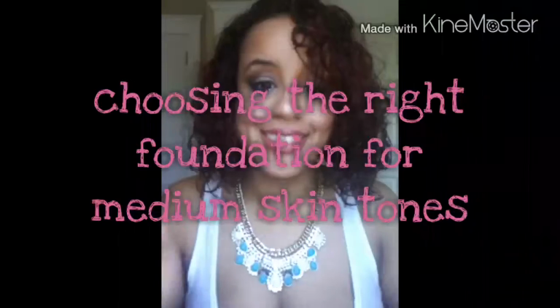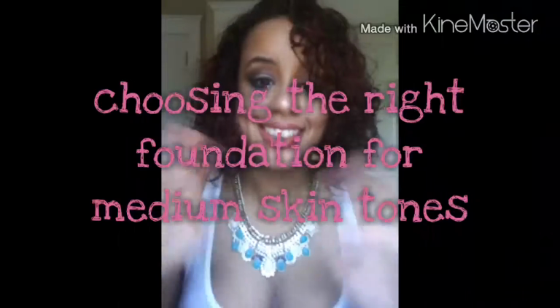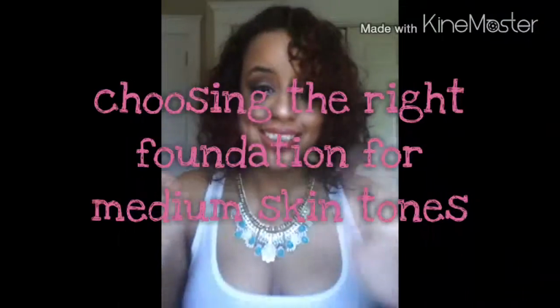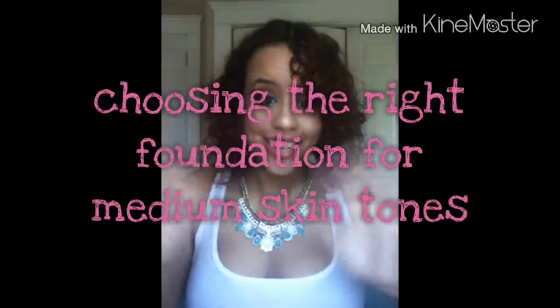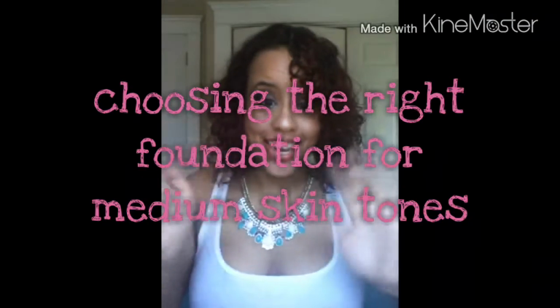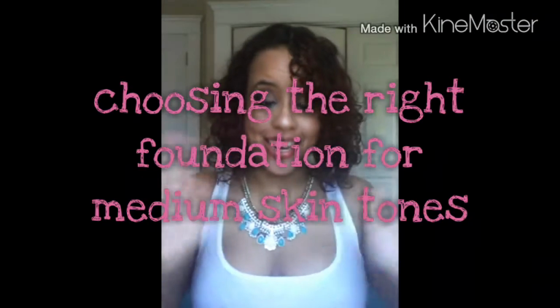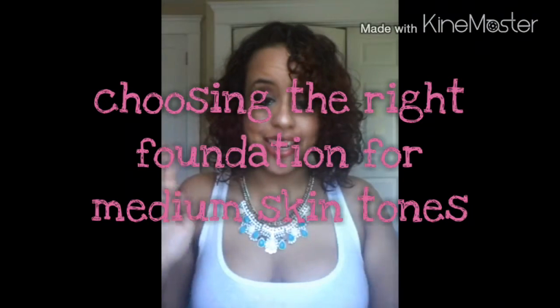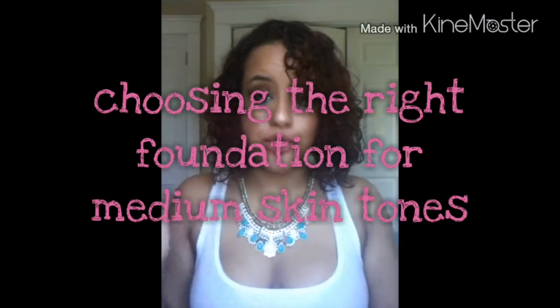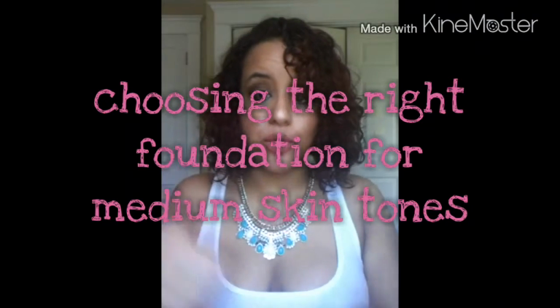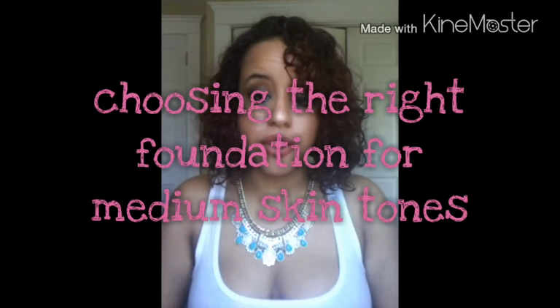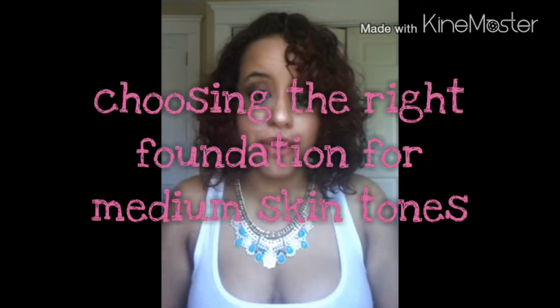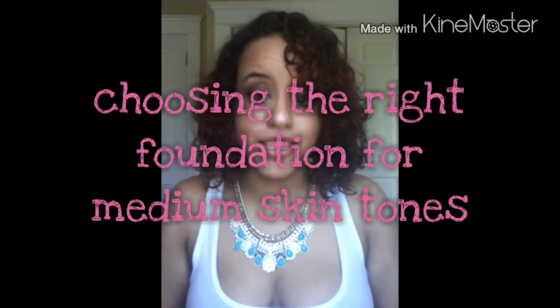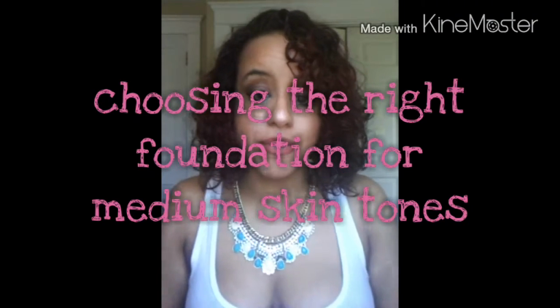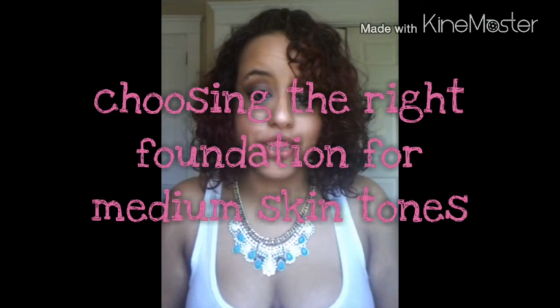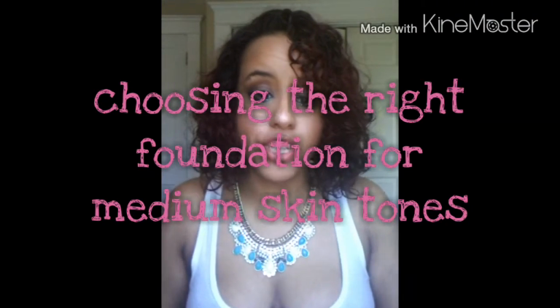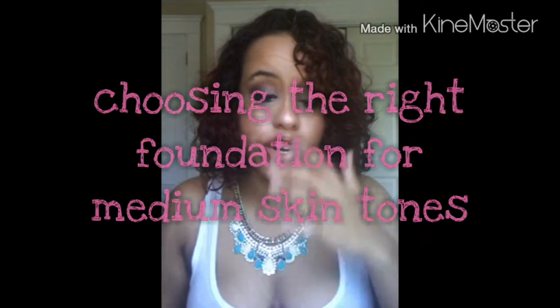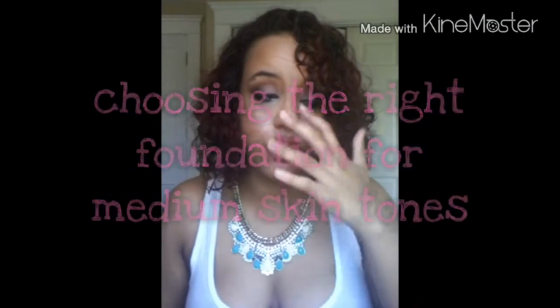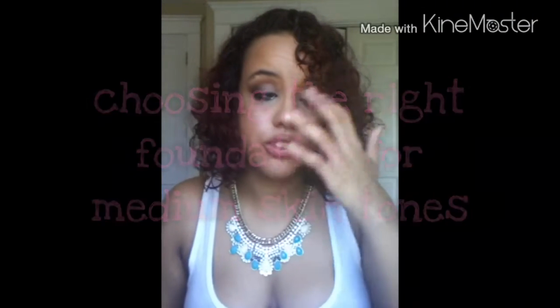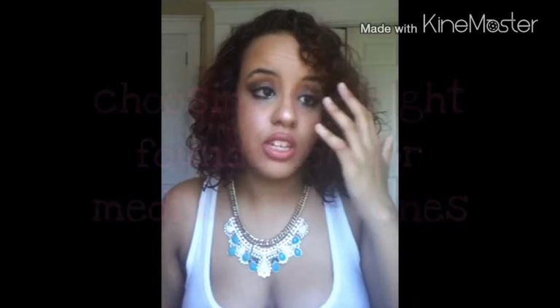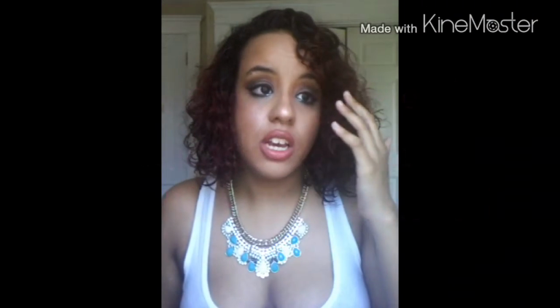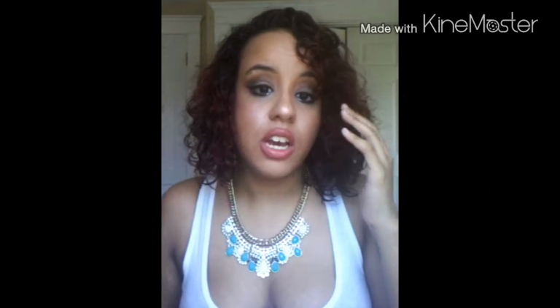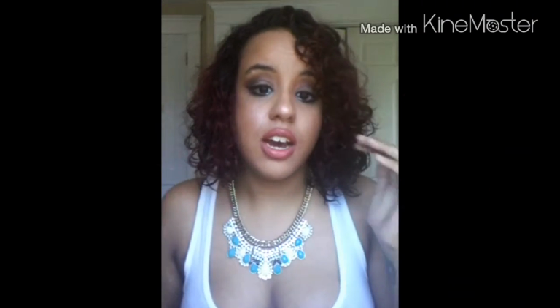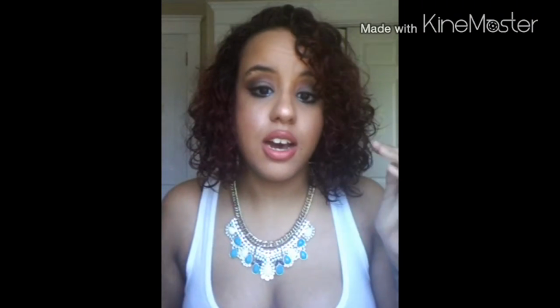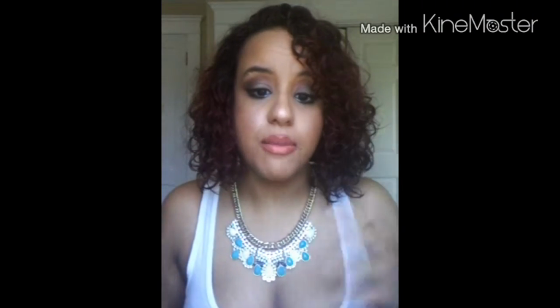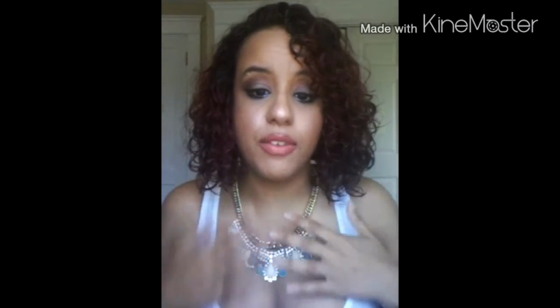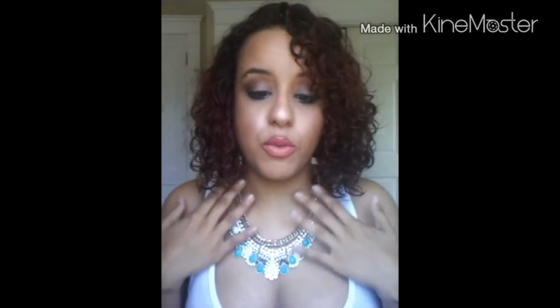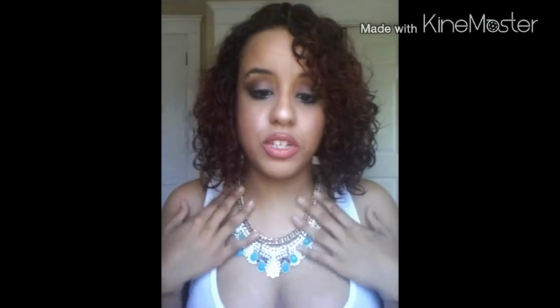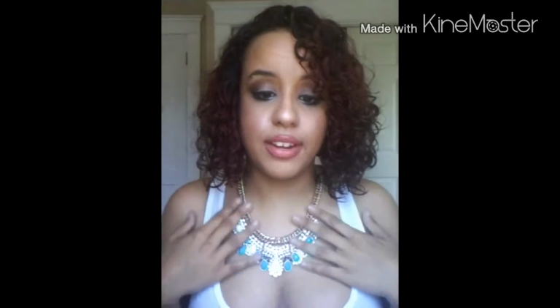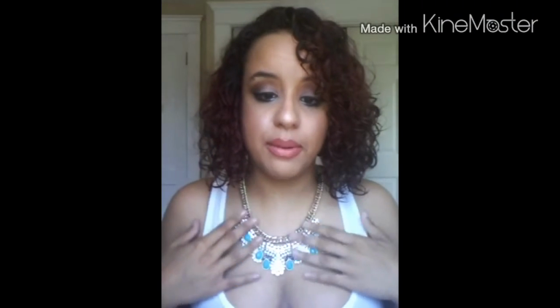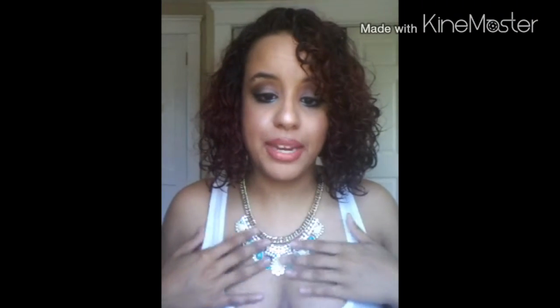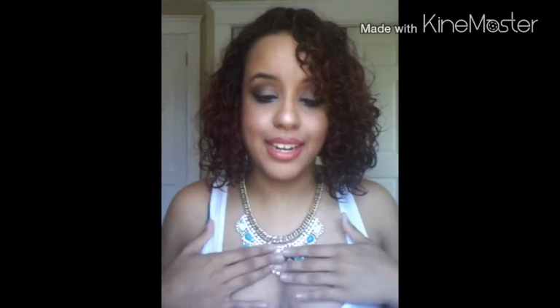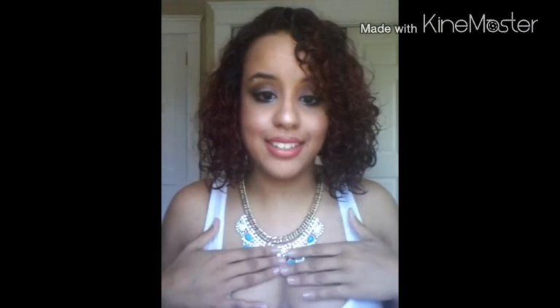Hey guys, welcome back to my channel. If you're wondering about my necklace, I will link it down below — you can actually get your first month free.